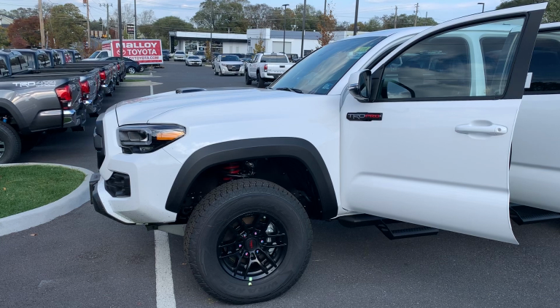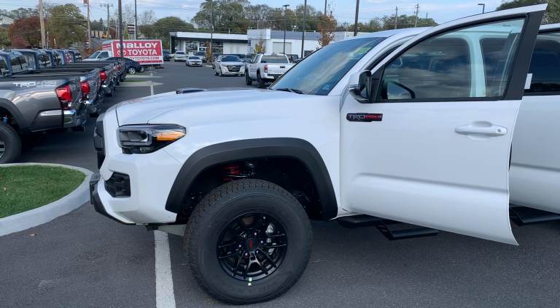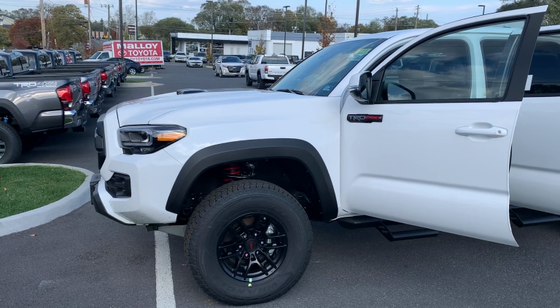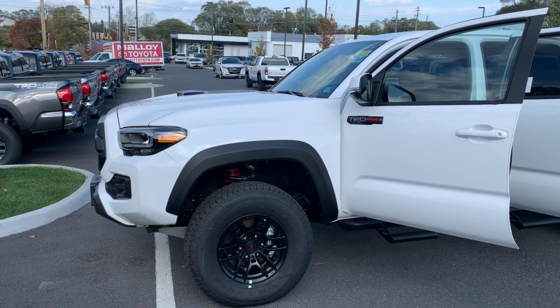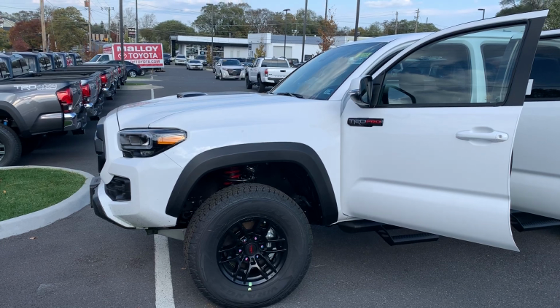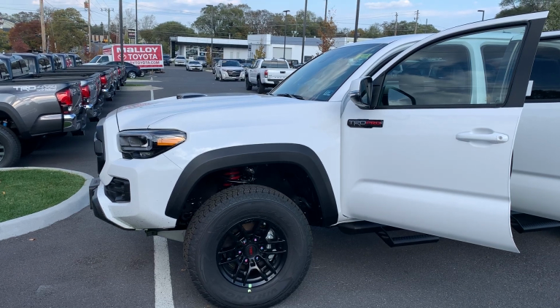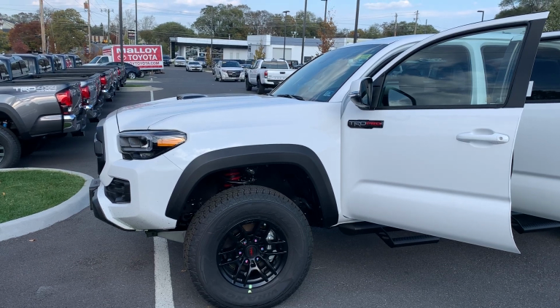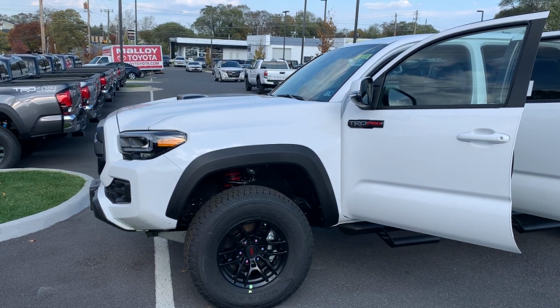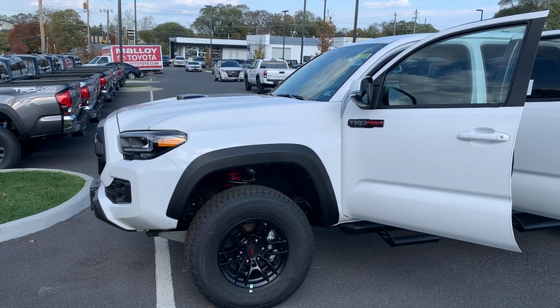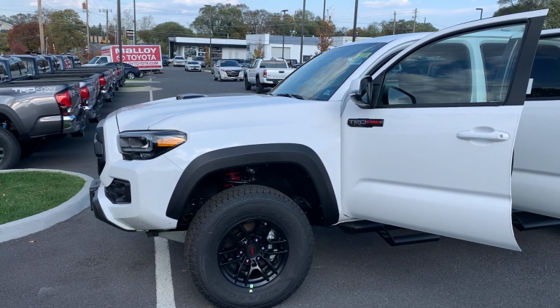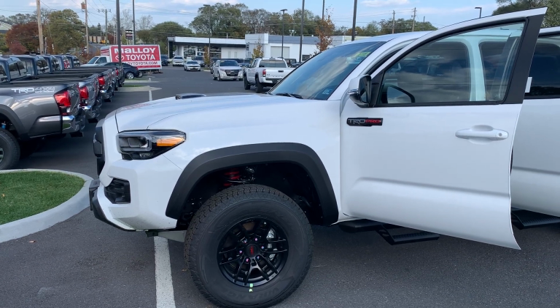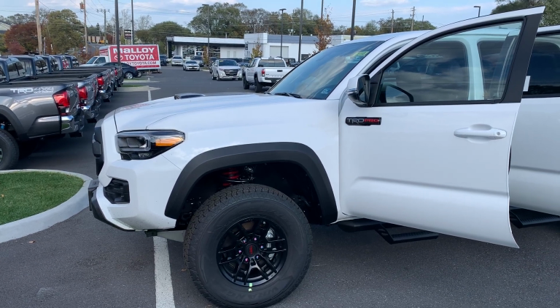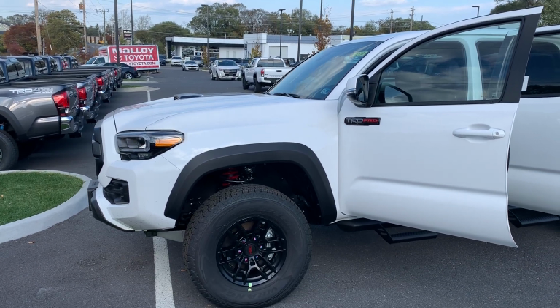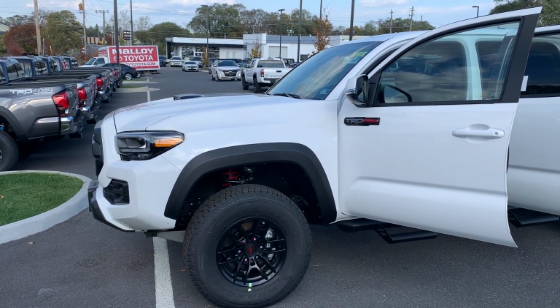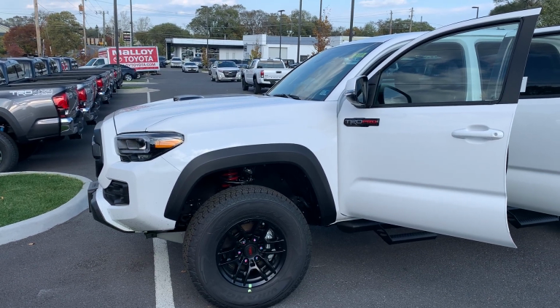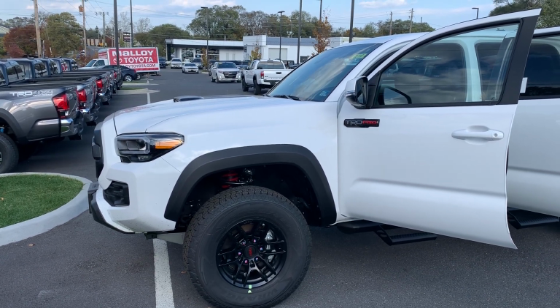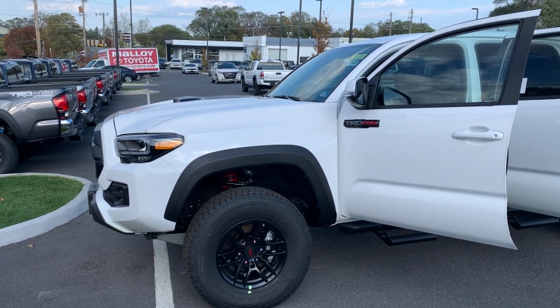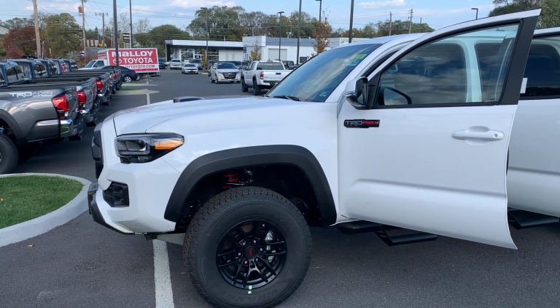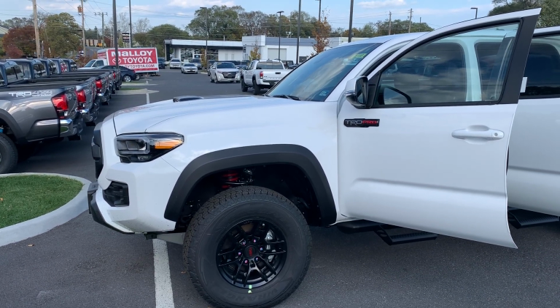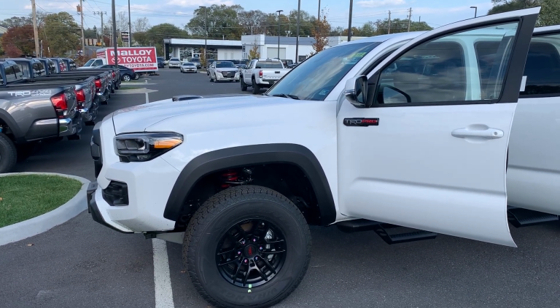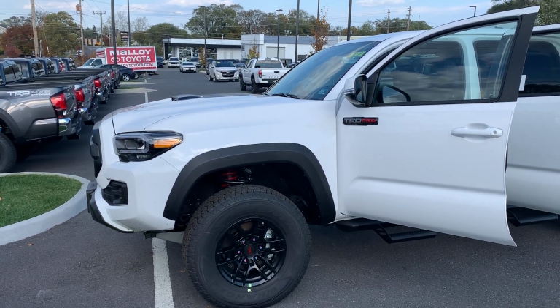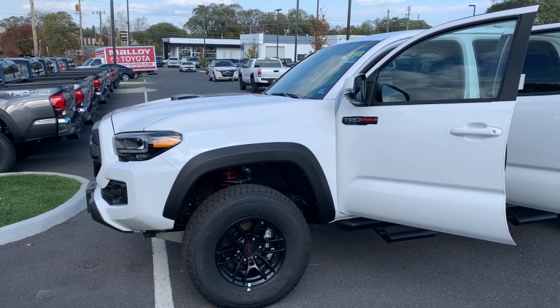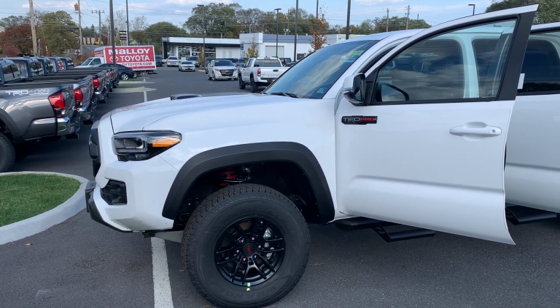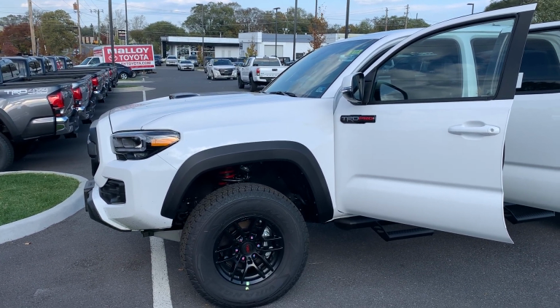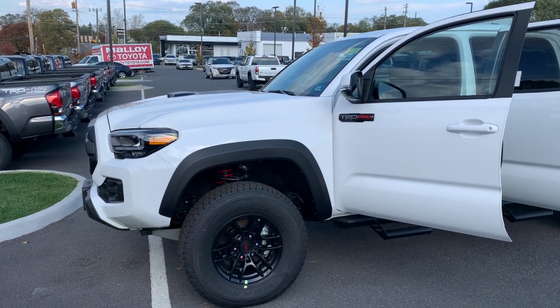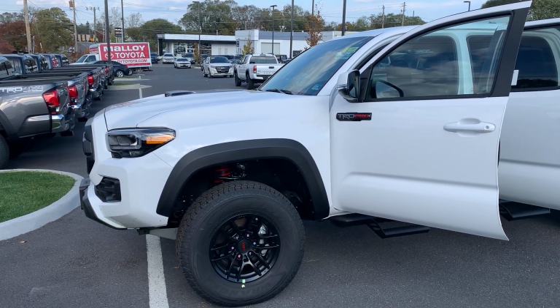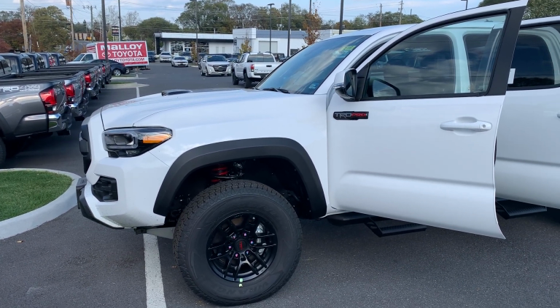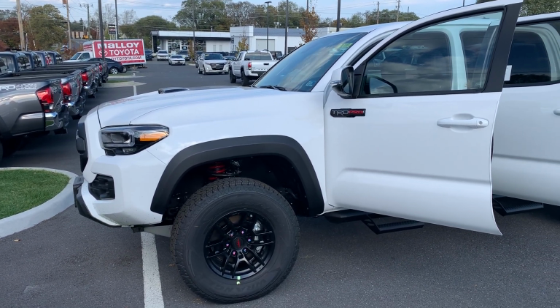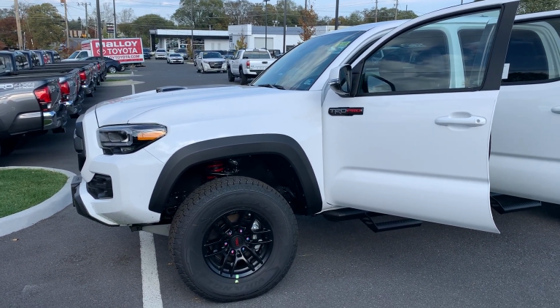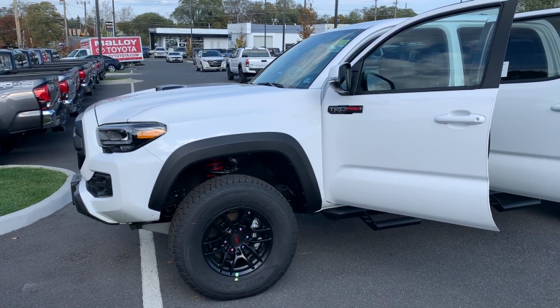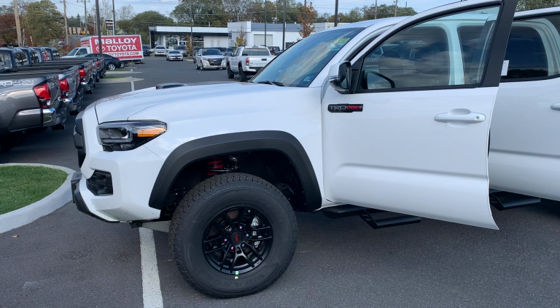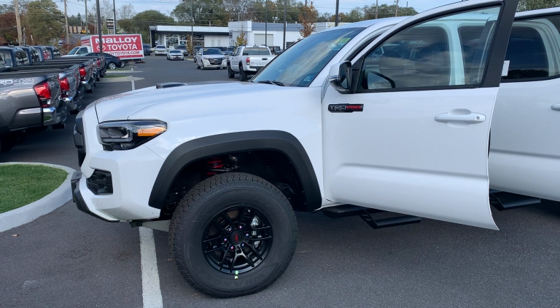This is the new 2020 Toyota Tacoma TRD Pro Truck Double Cab. The color is super white.